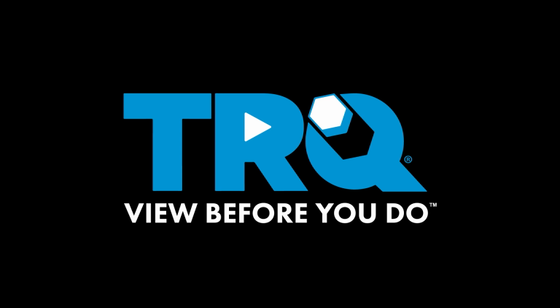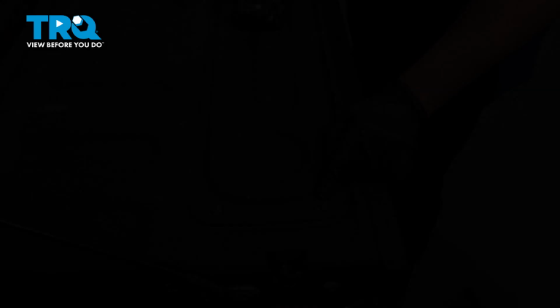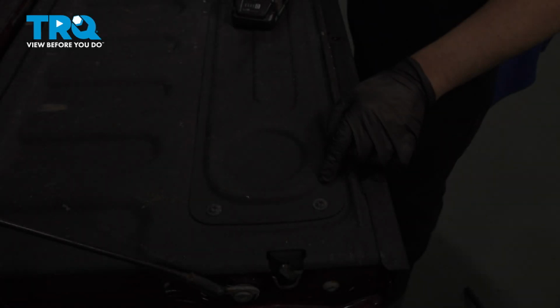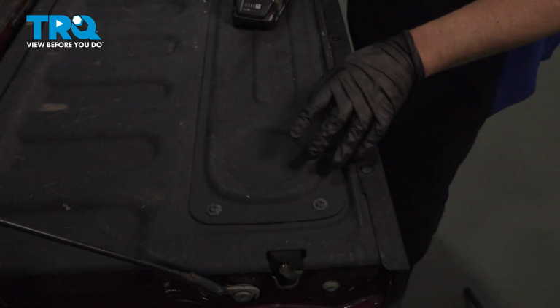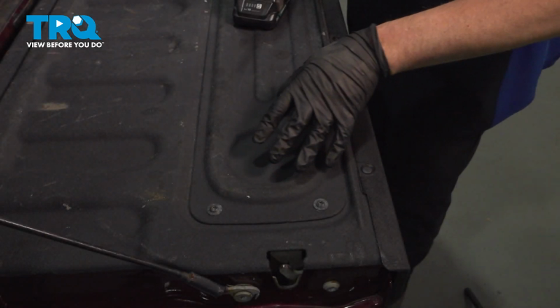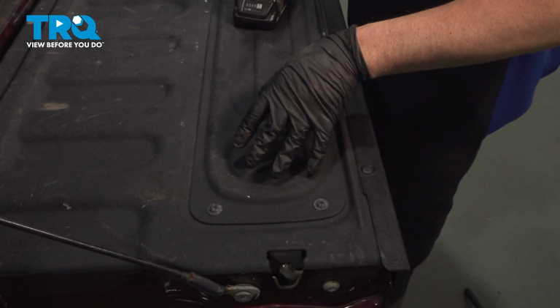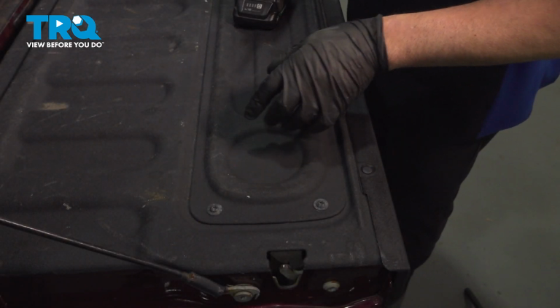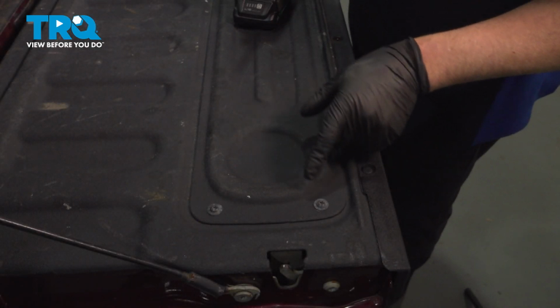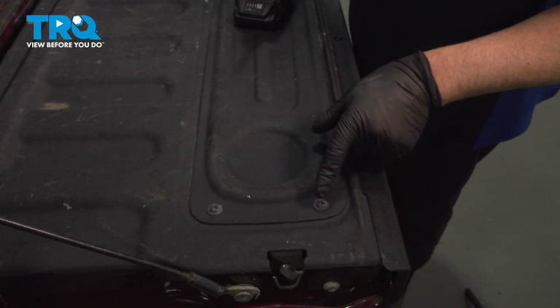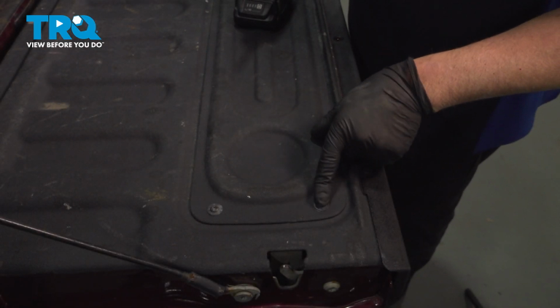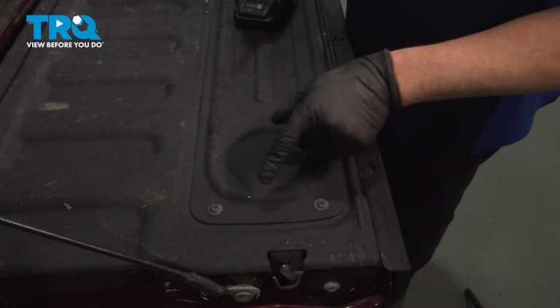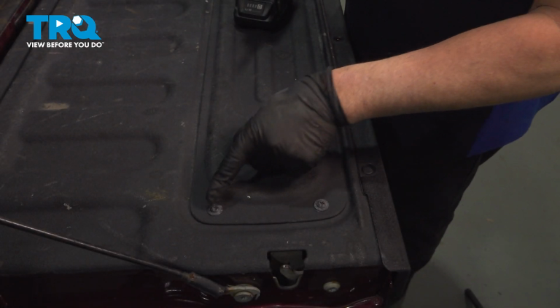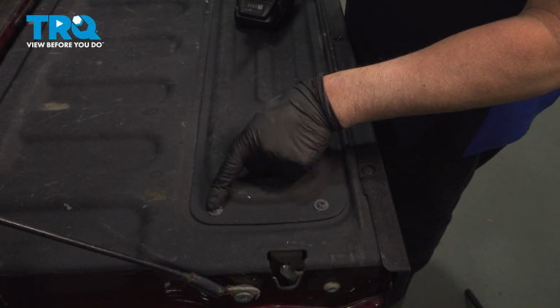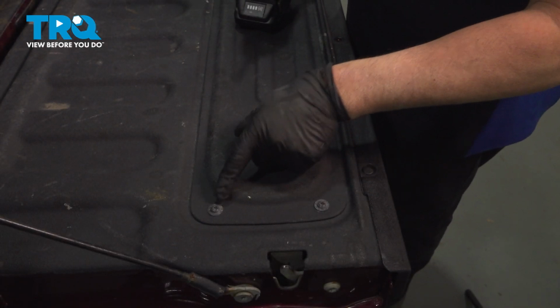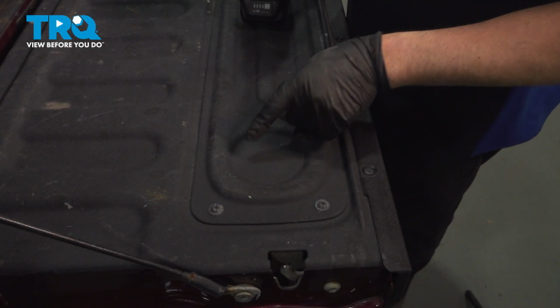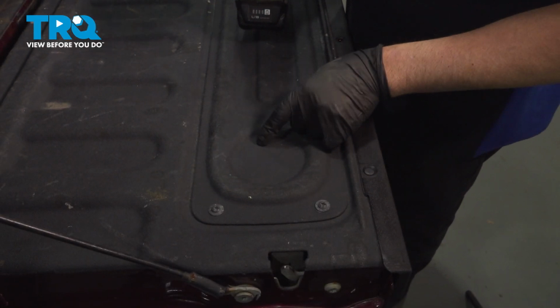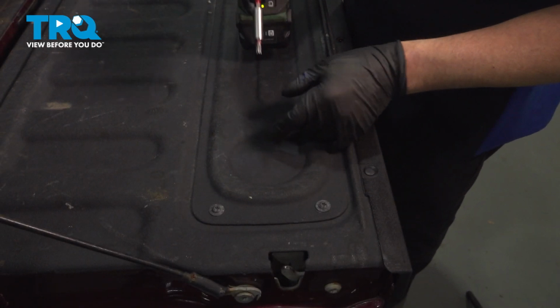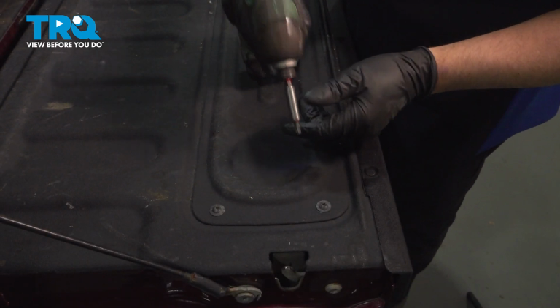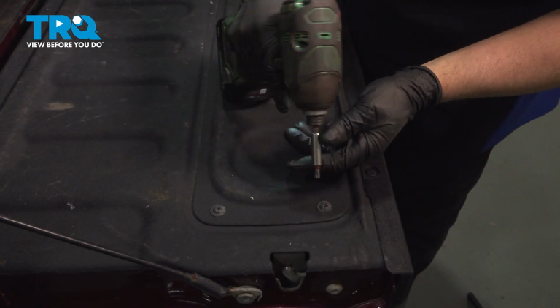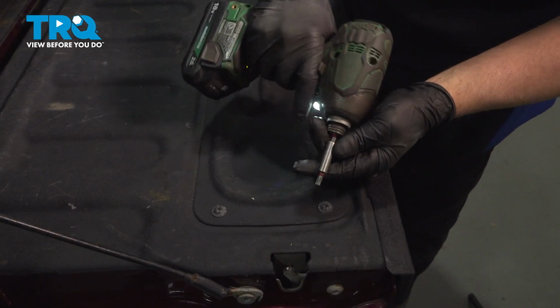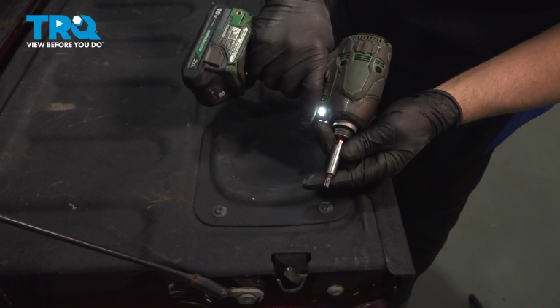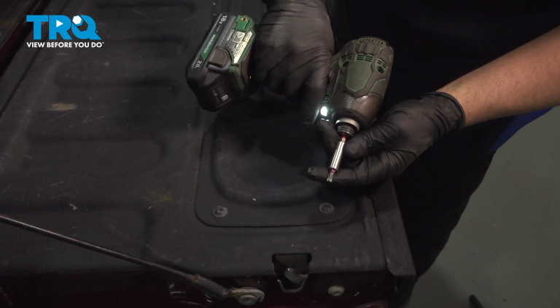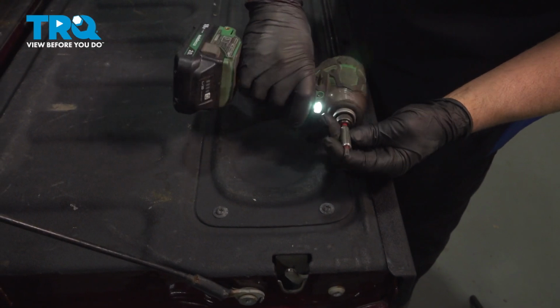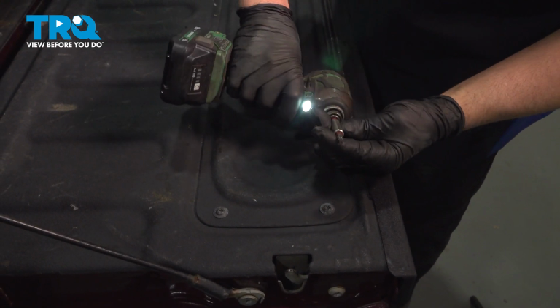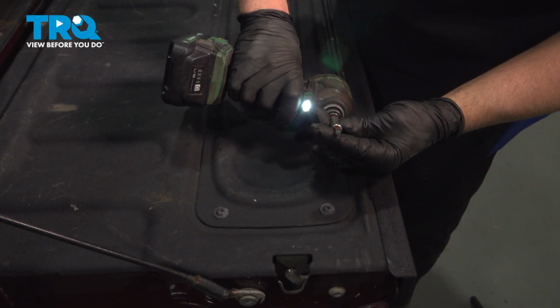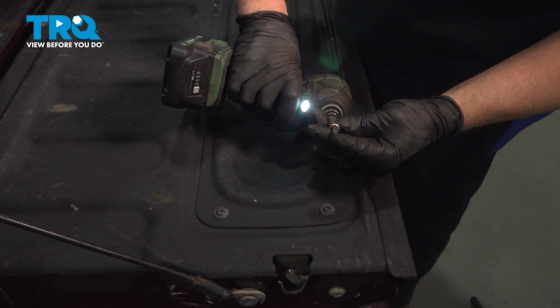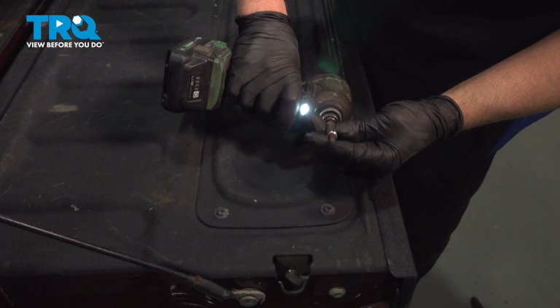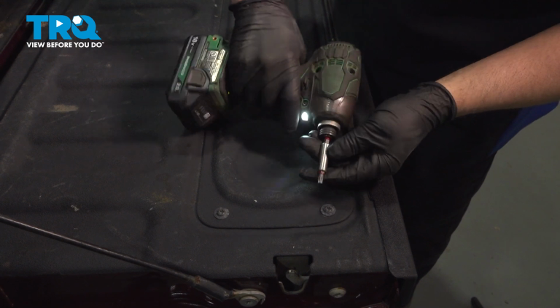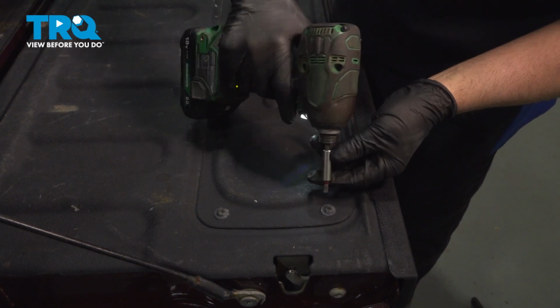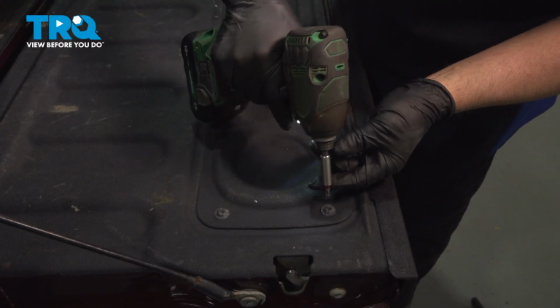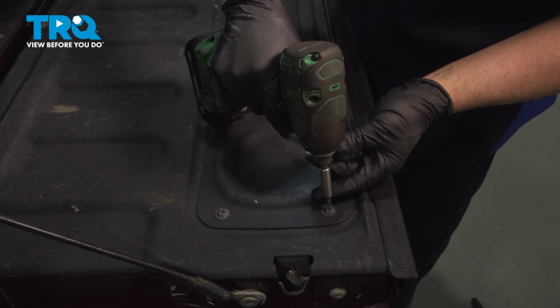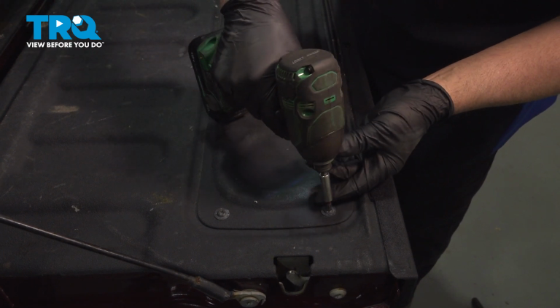With the tailgate down, we're going to take these screws out. Use a T30 socket.